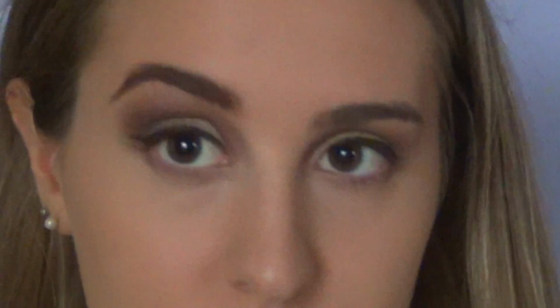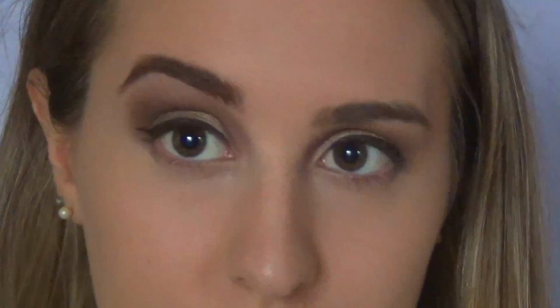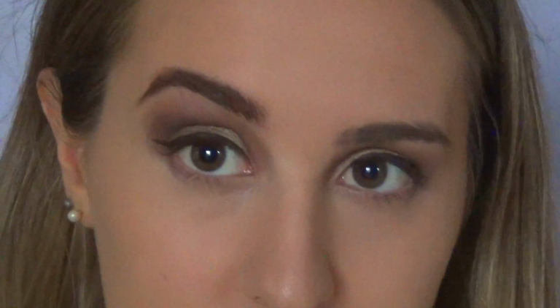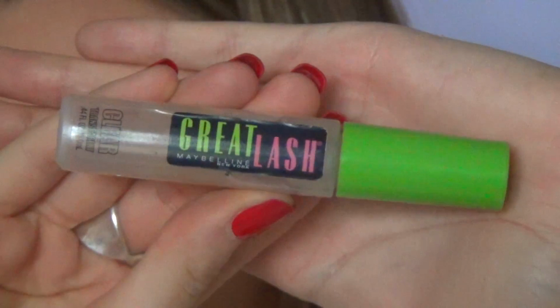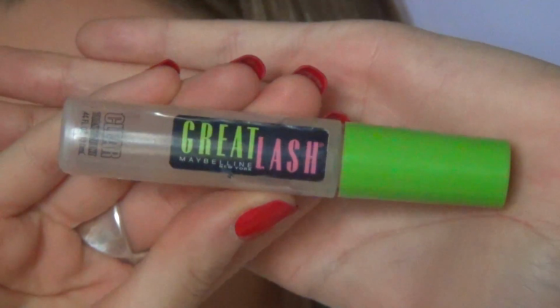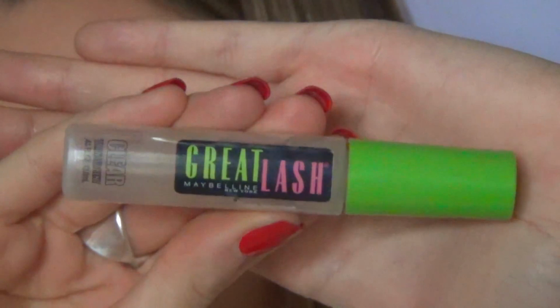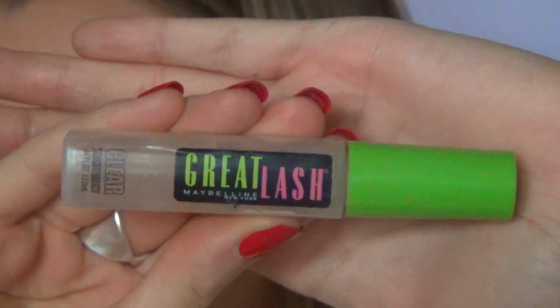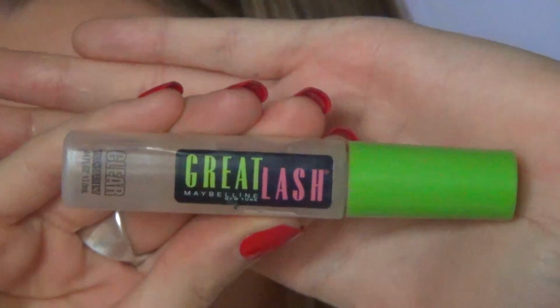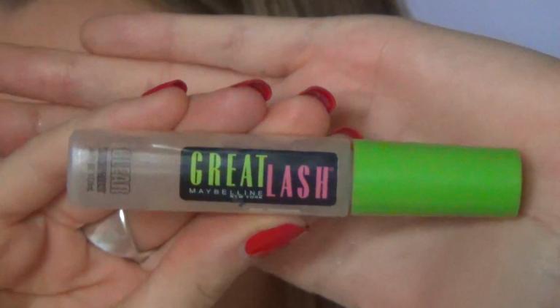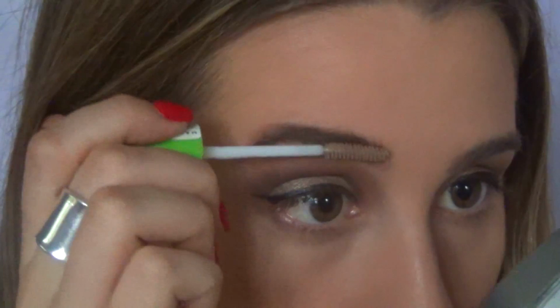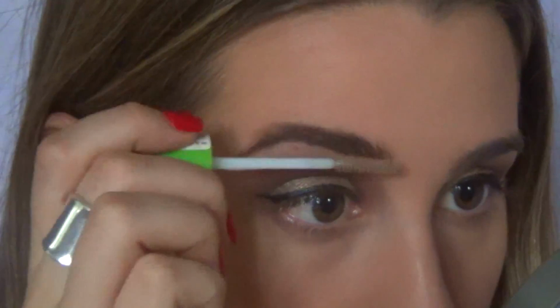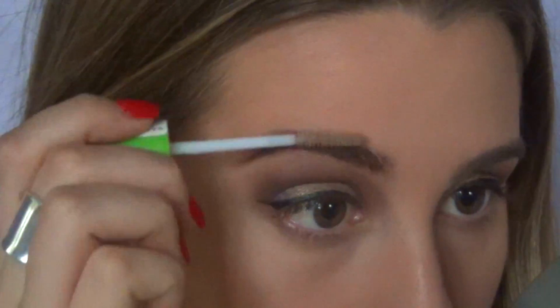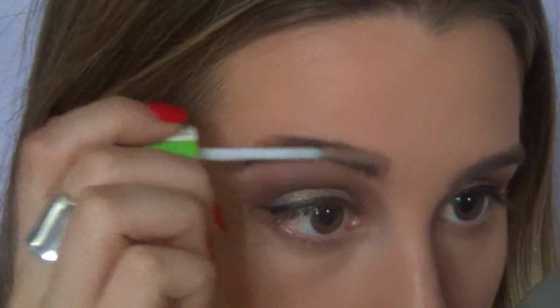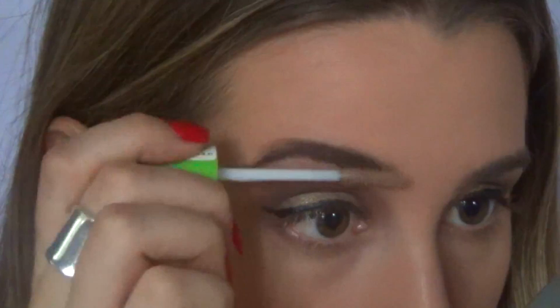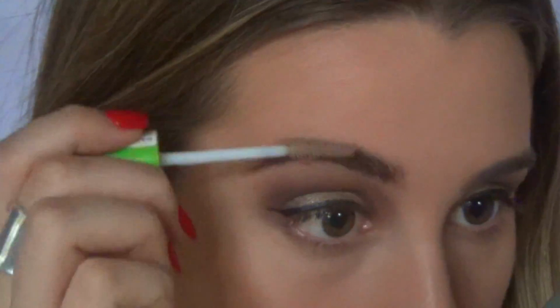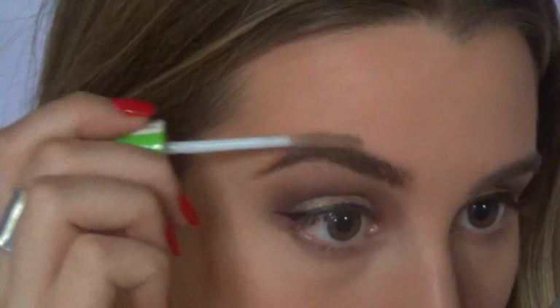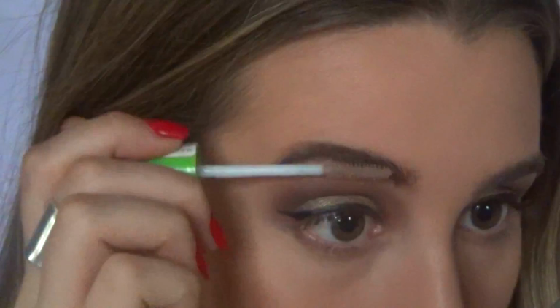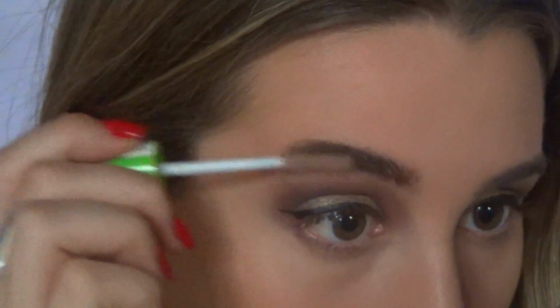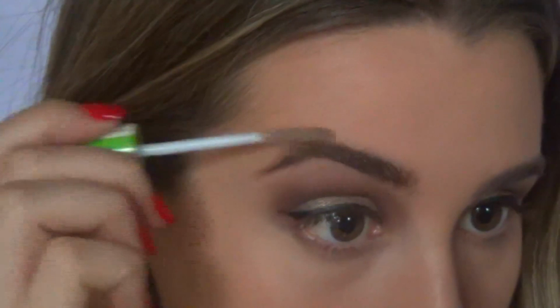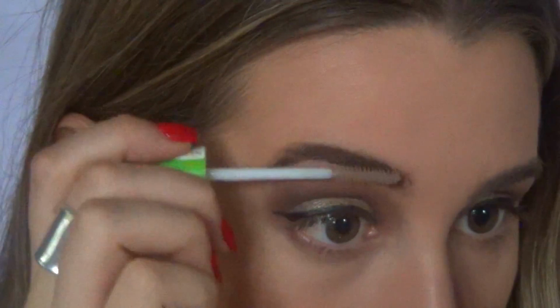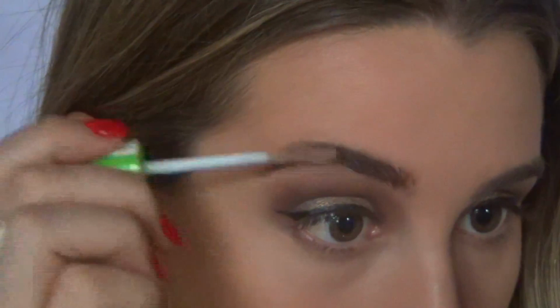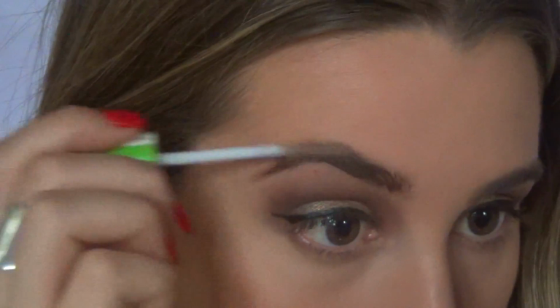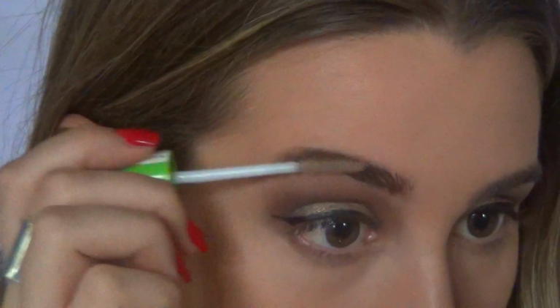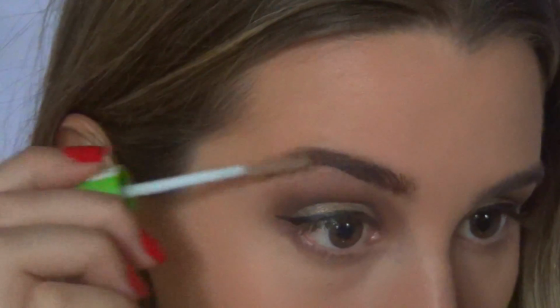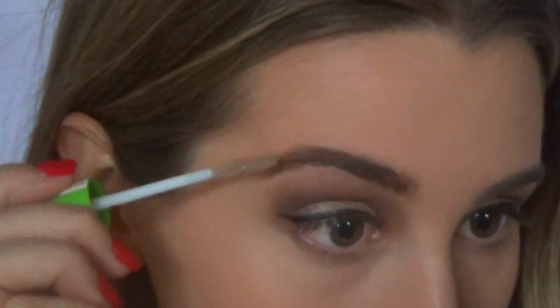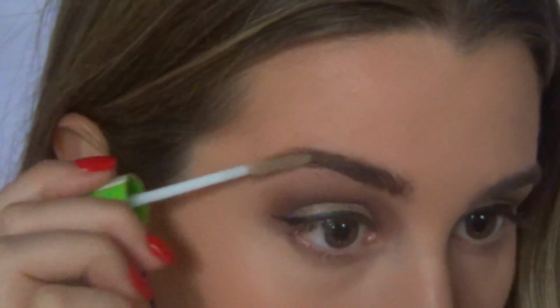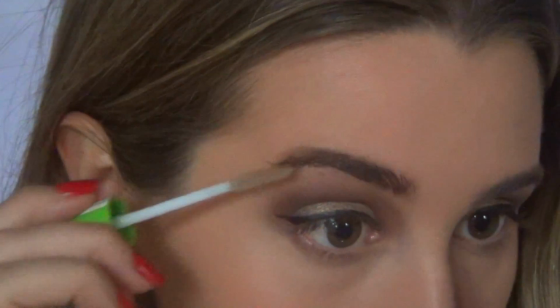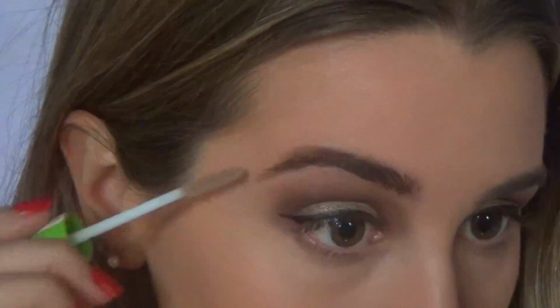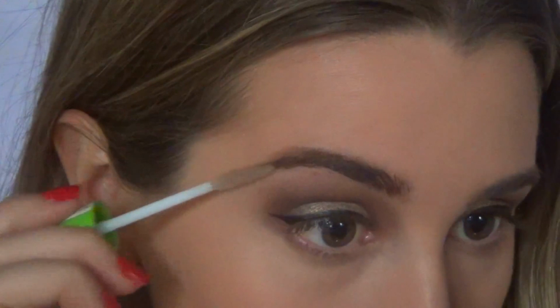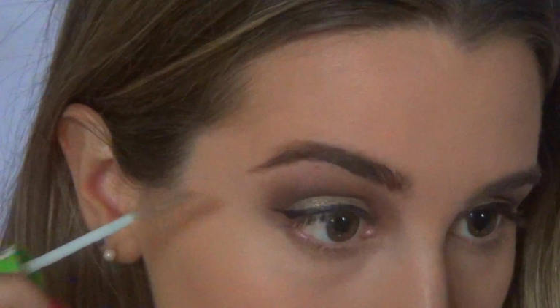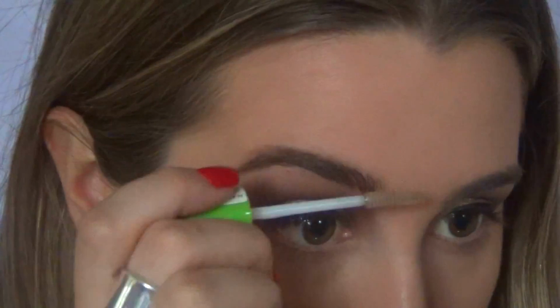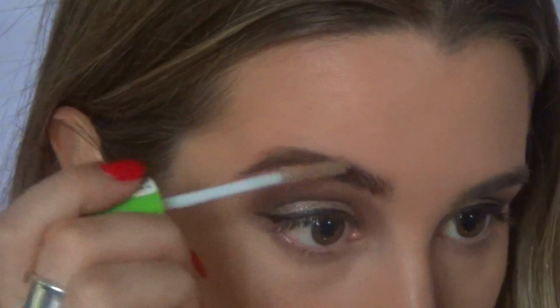Then to set my brows I go in with a clear mascara and brush it through my brows, and those are my brows done.